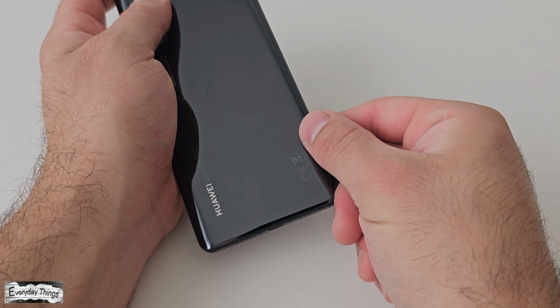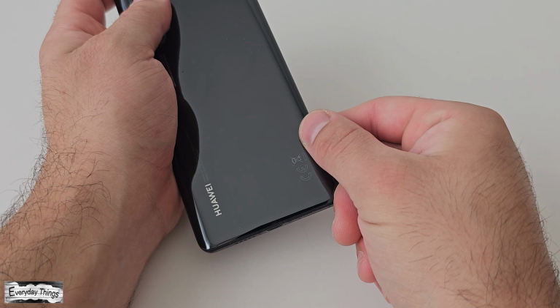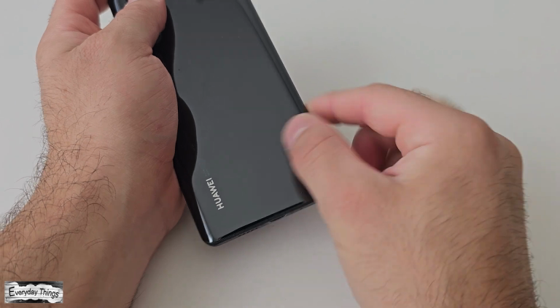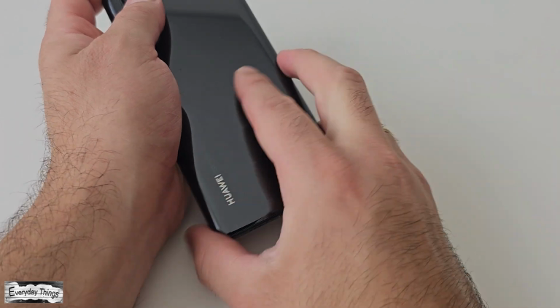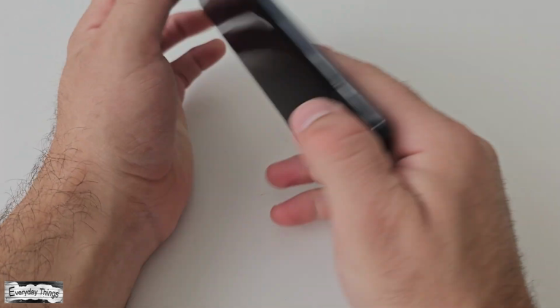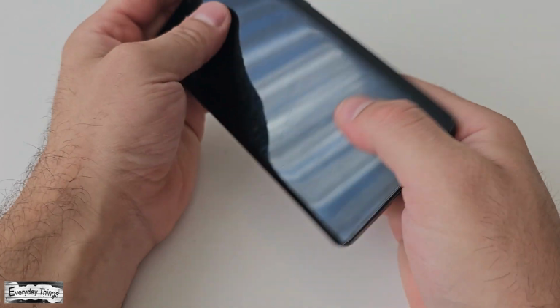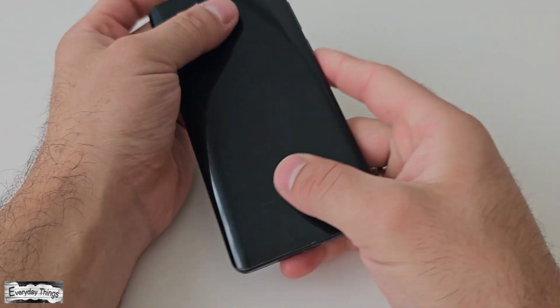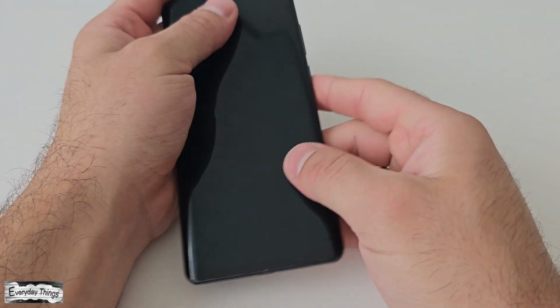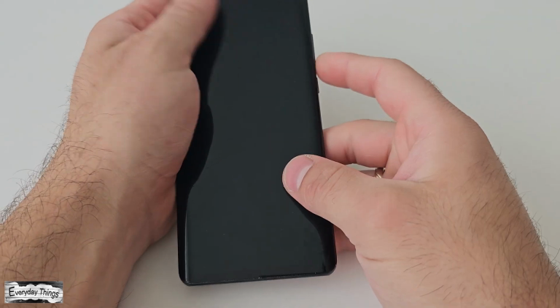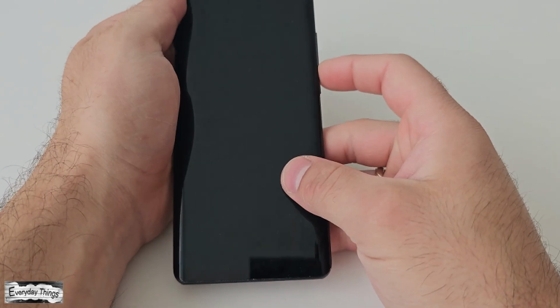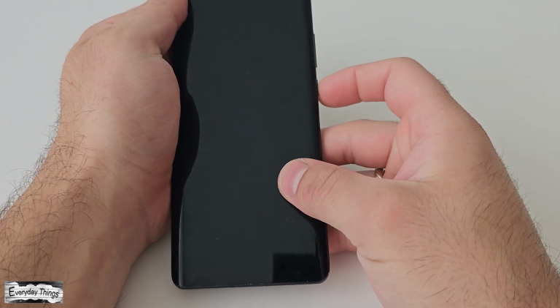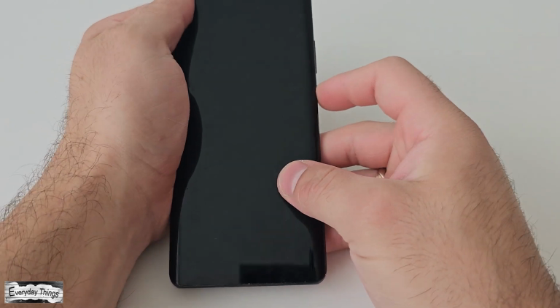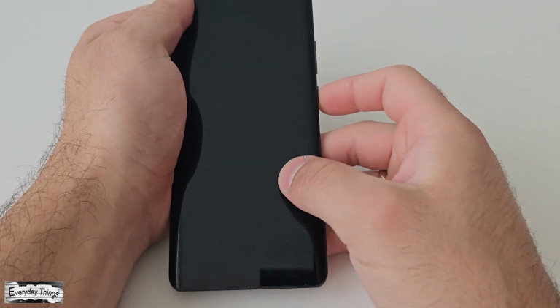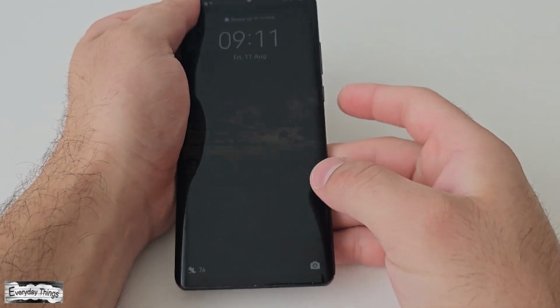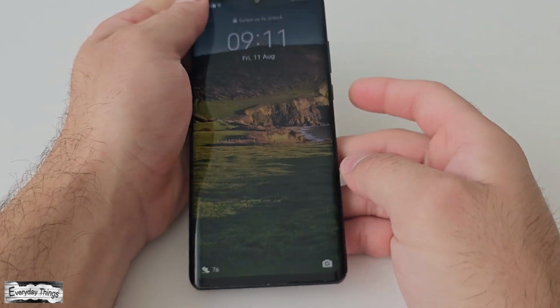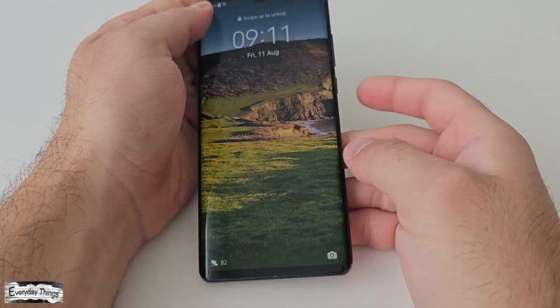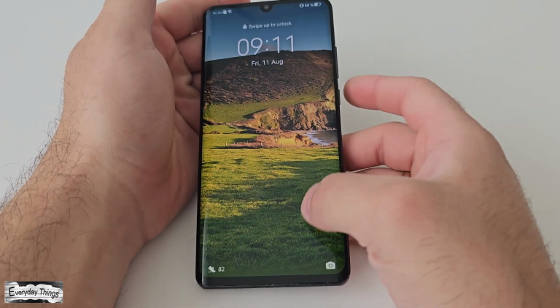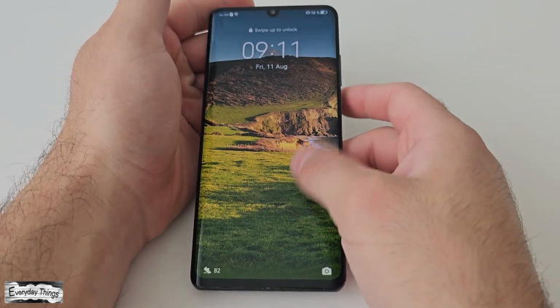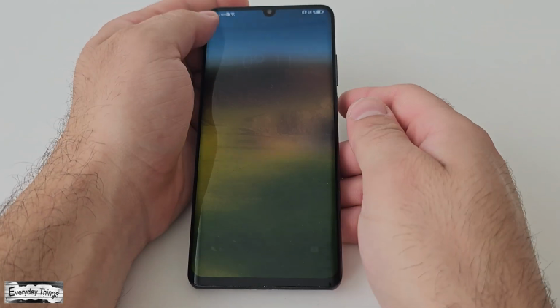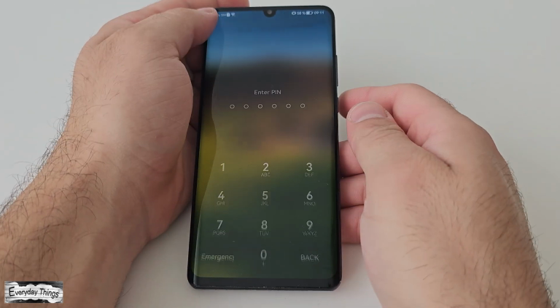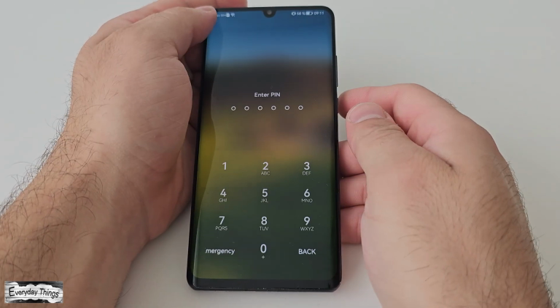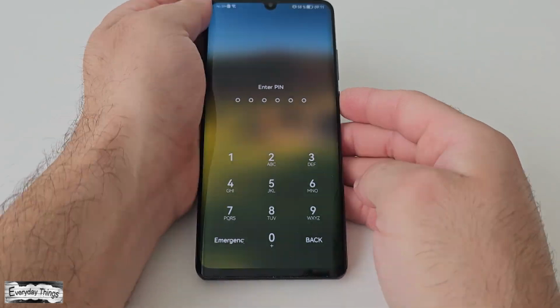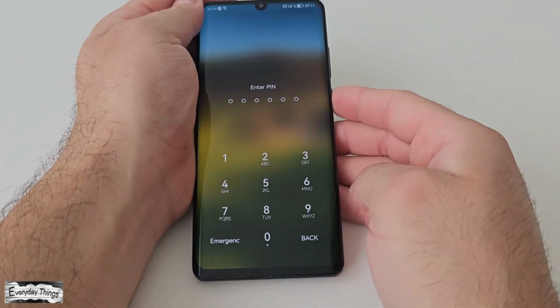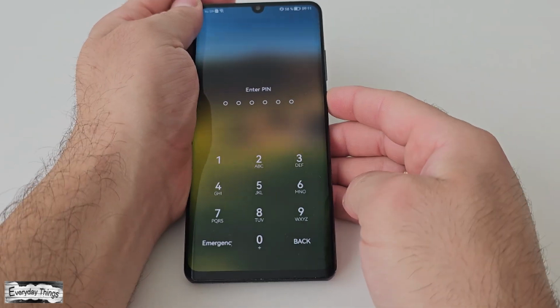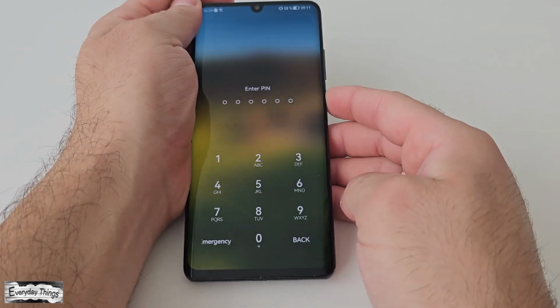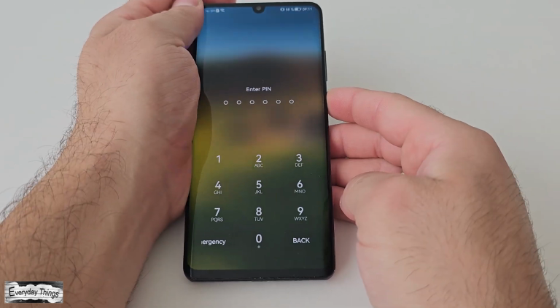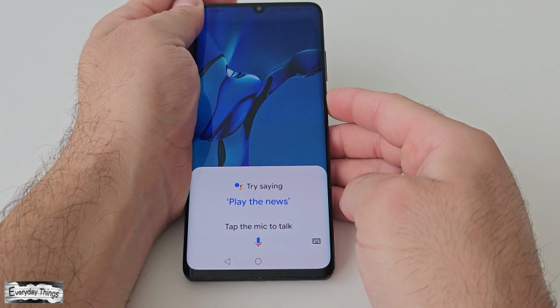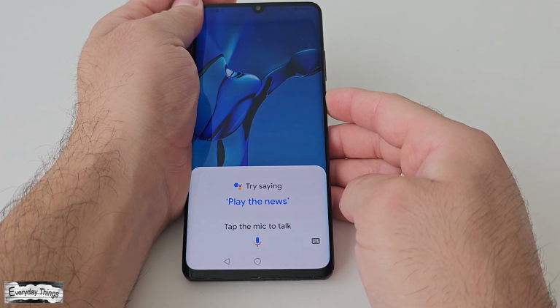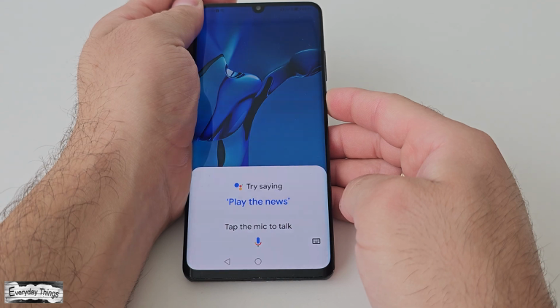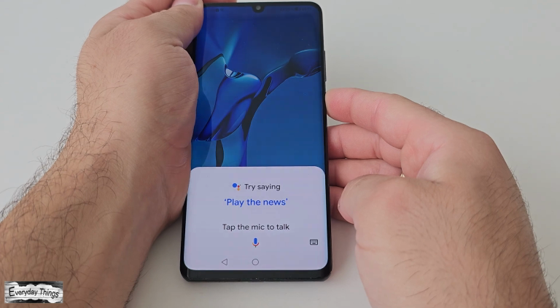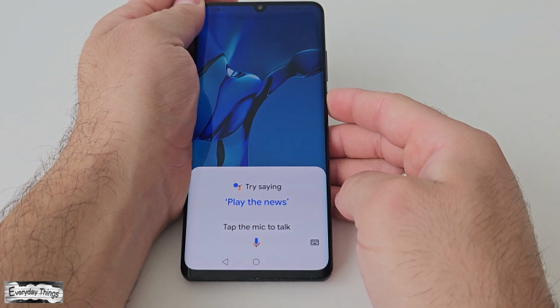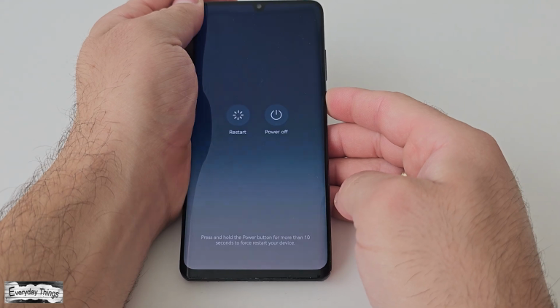Hello and welcome to today's video where I'll guide you through performing a hard reset on a Huawei smartphone. Let's dive into the process.